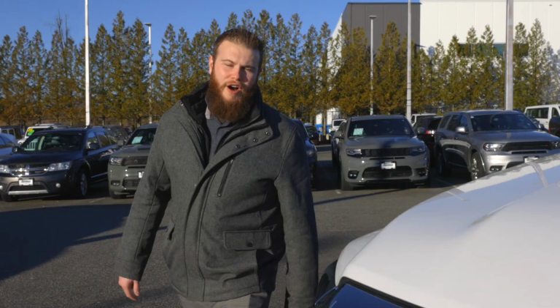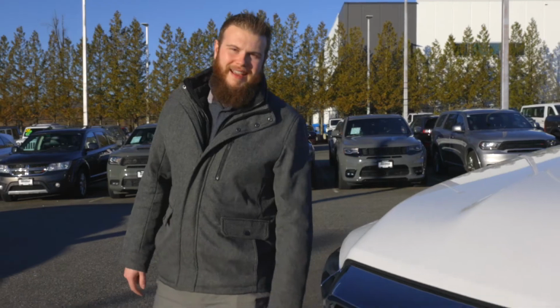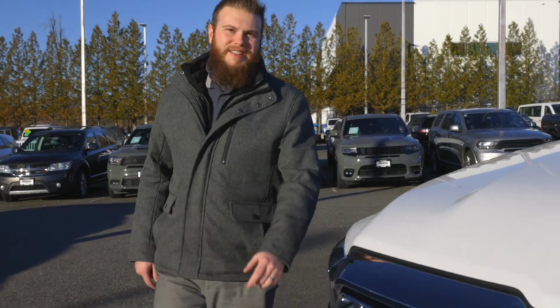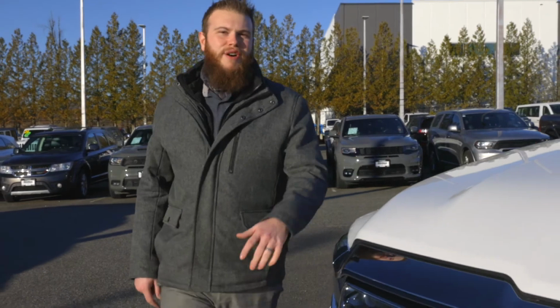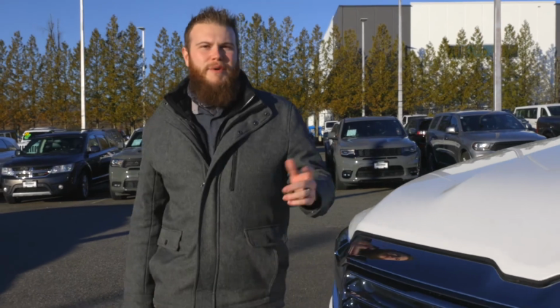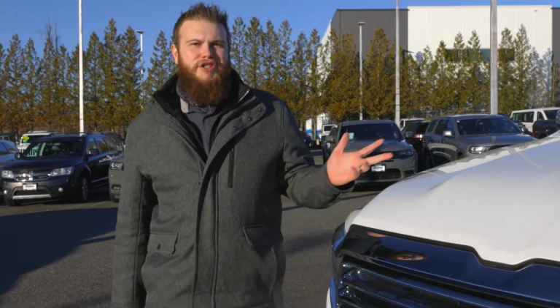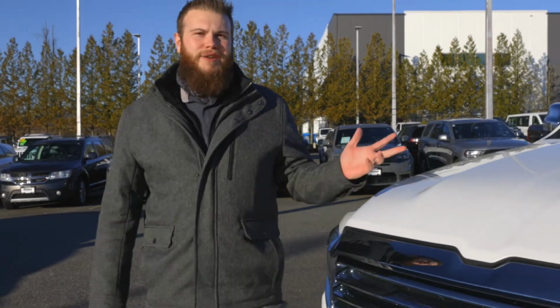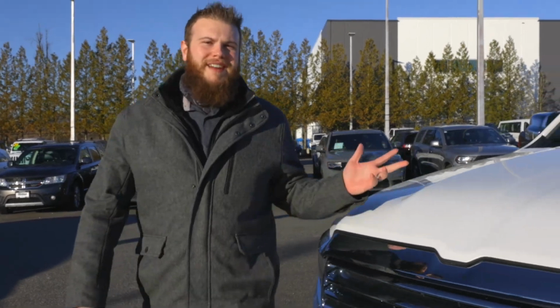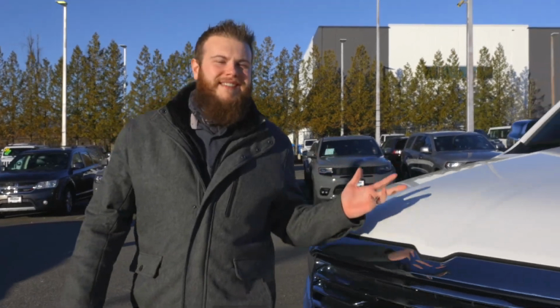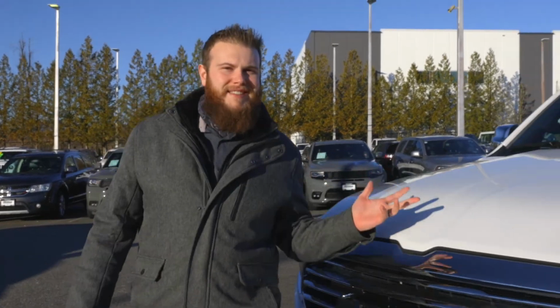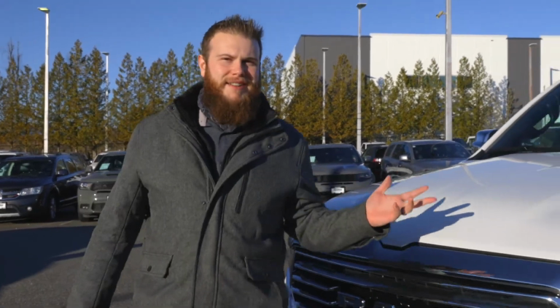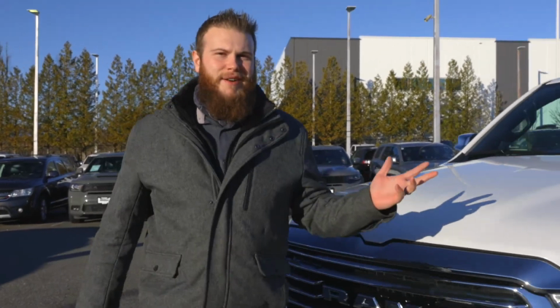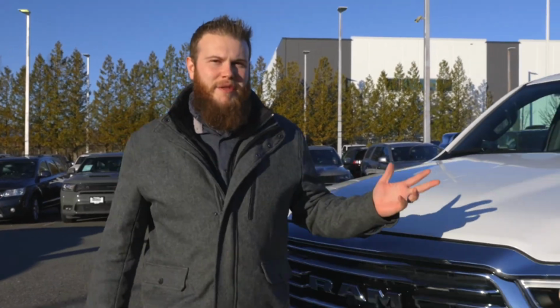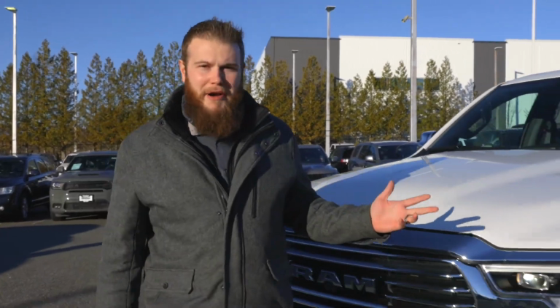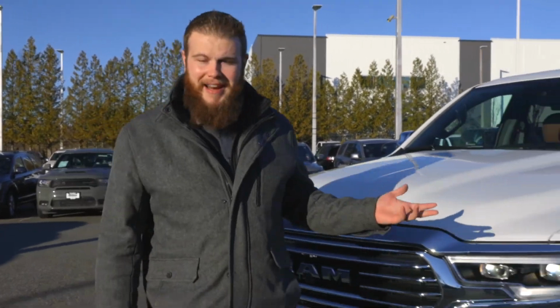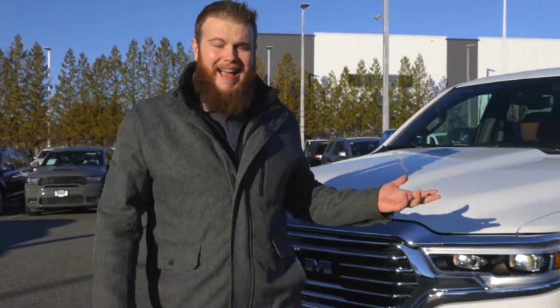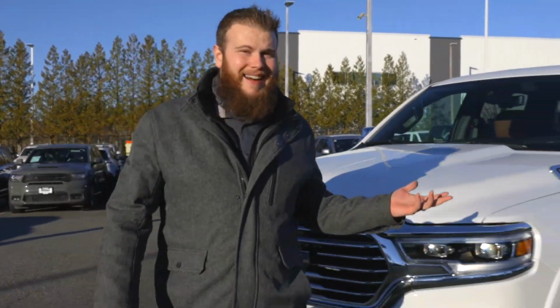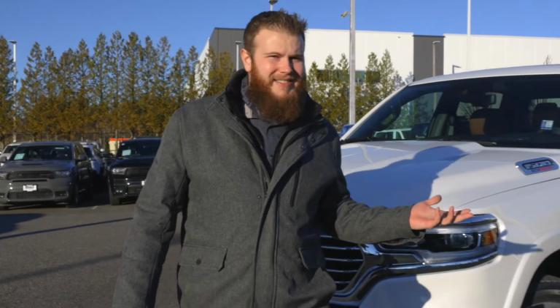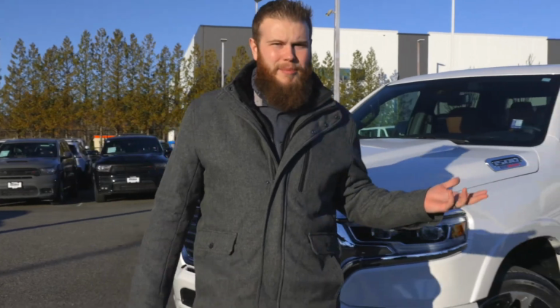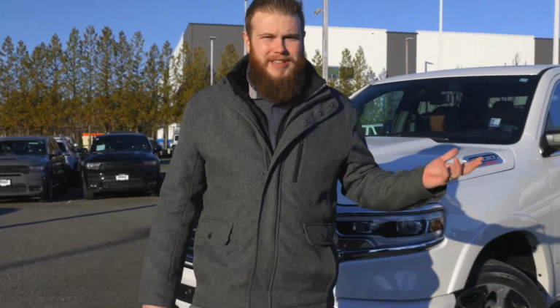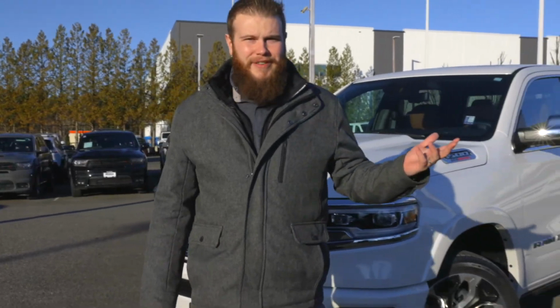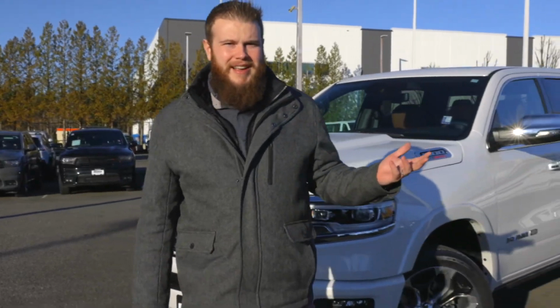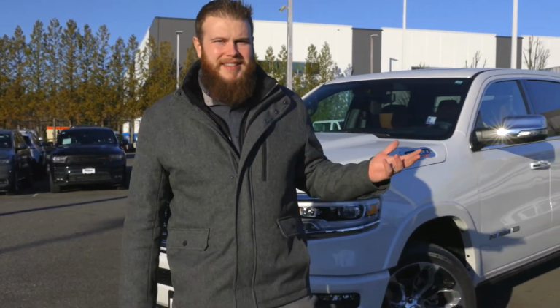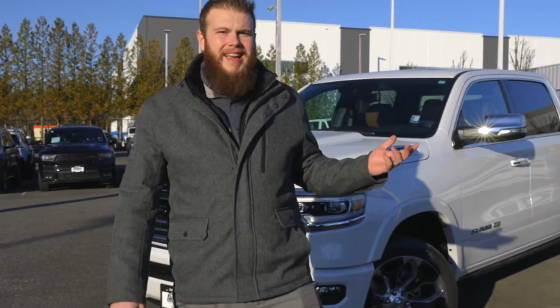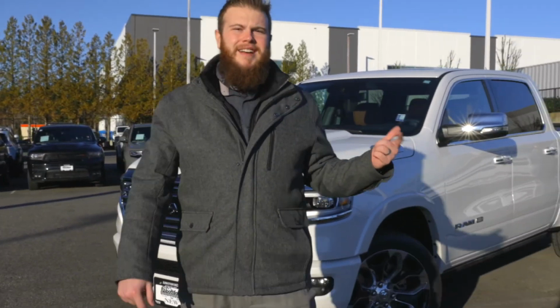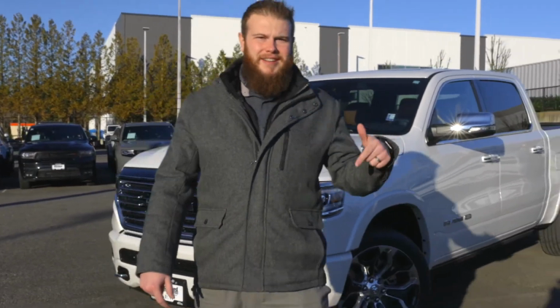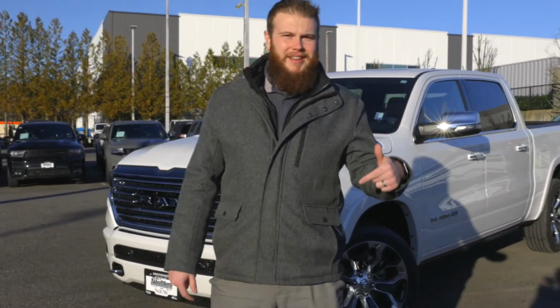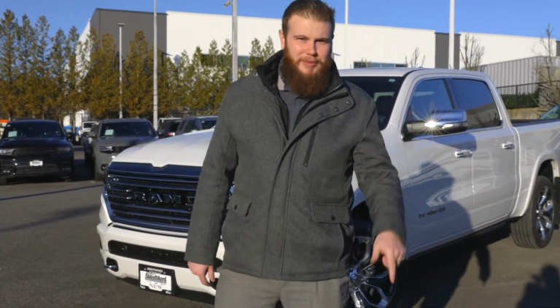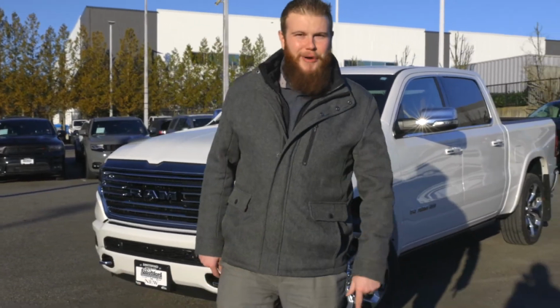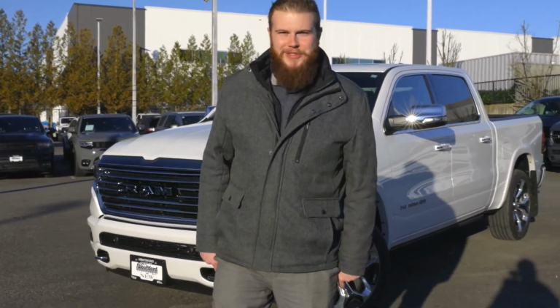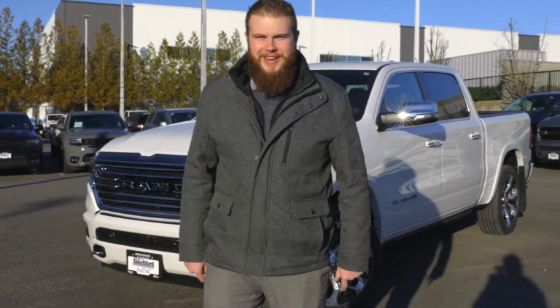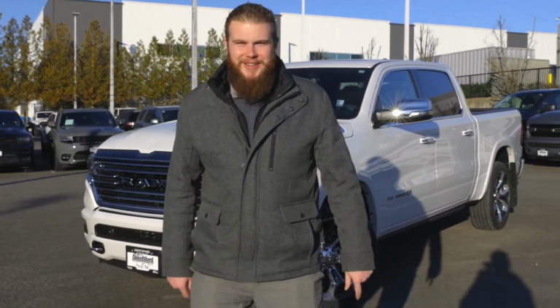So if you want to check out the nicest interior on the market and get it at 0% financing, click the link below. We'll talk soon.